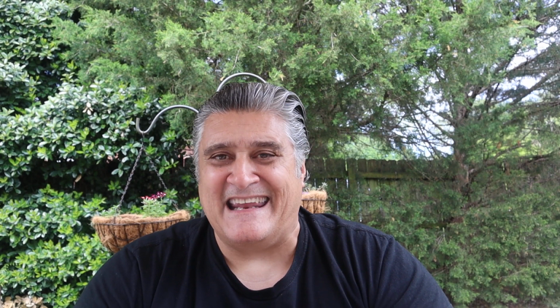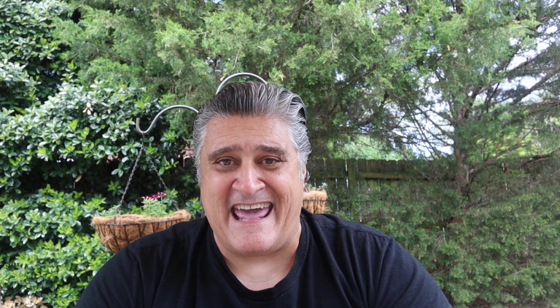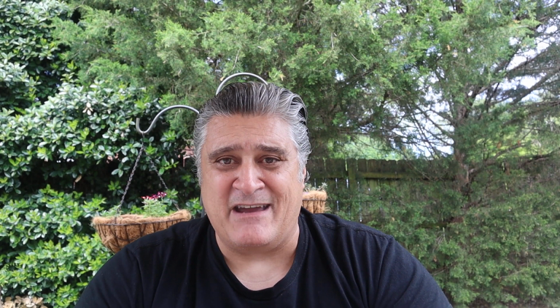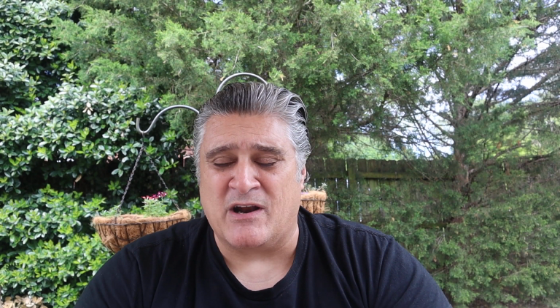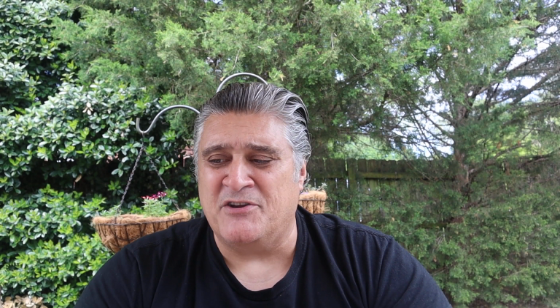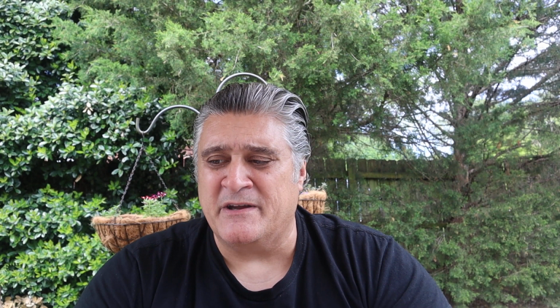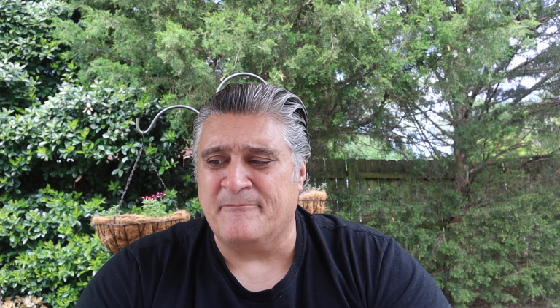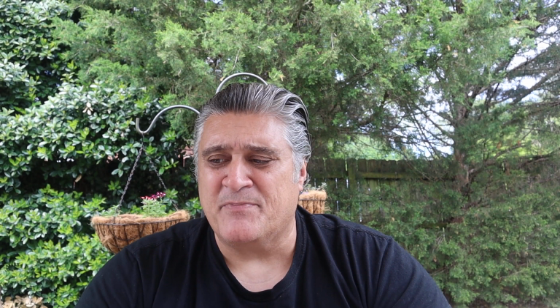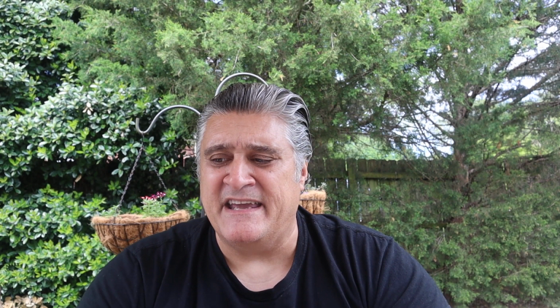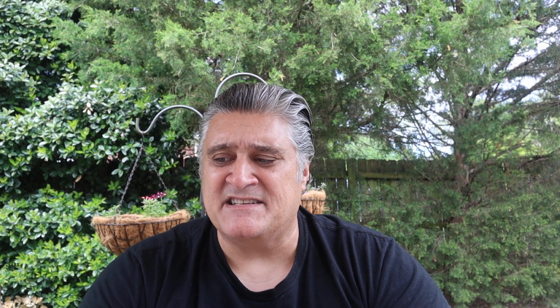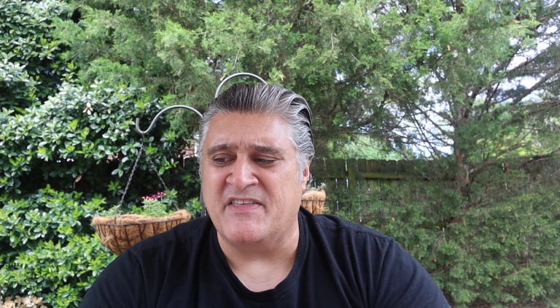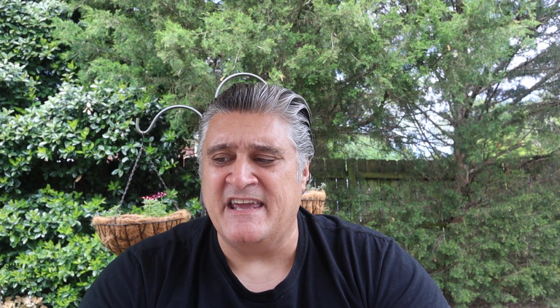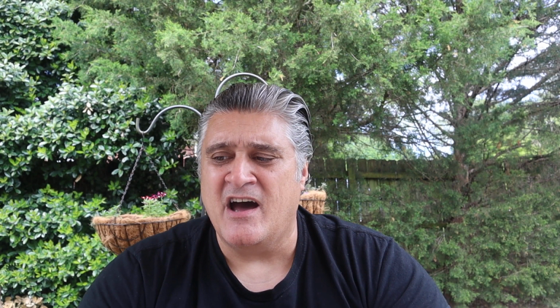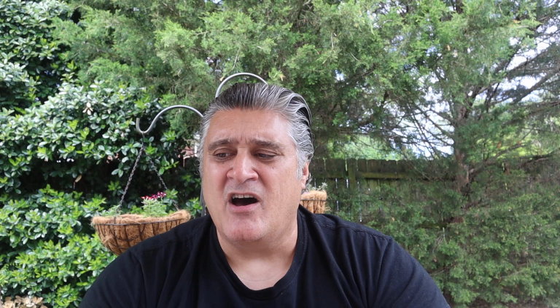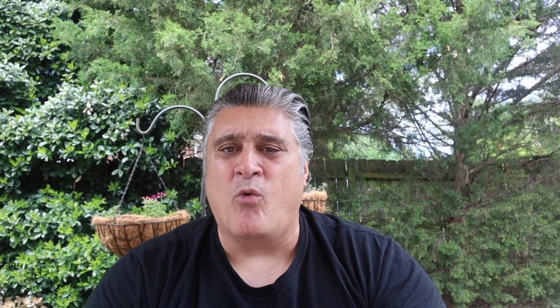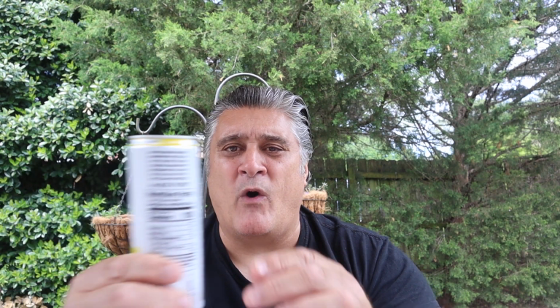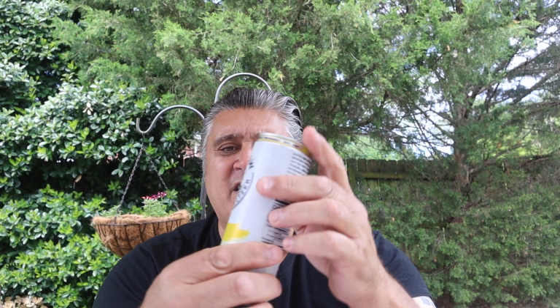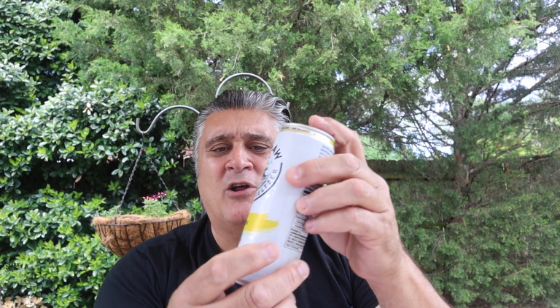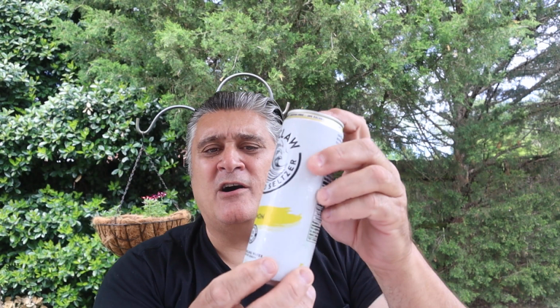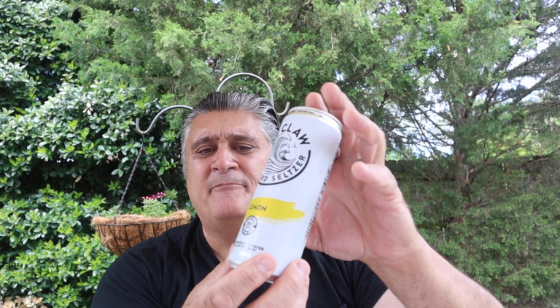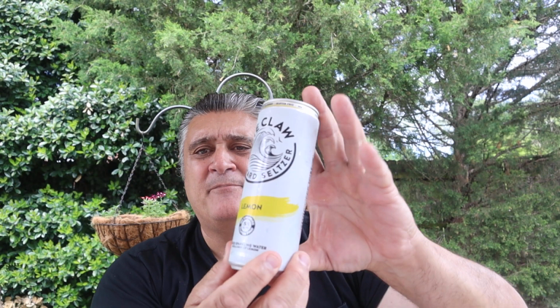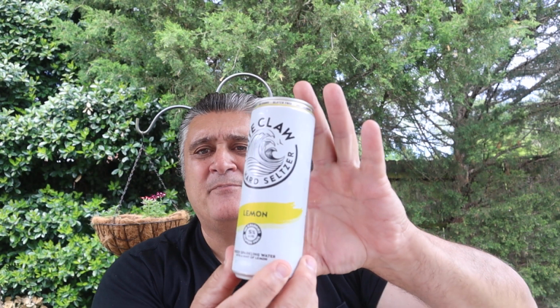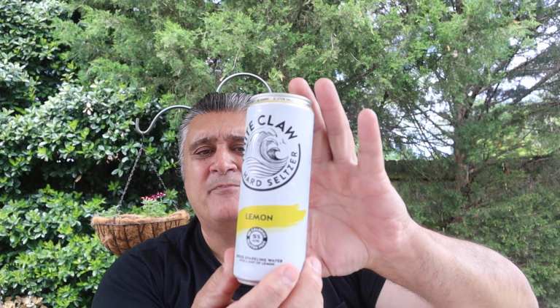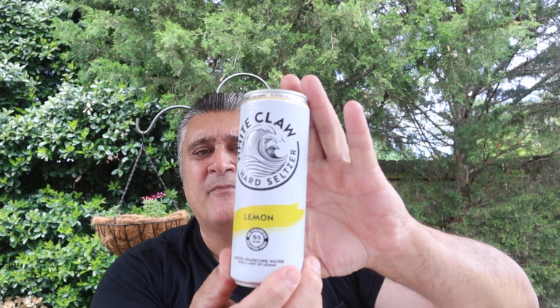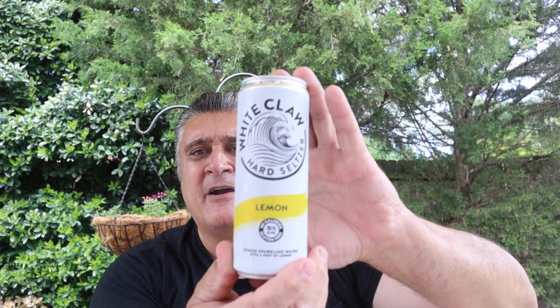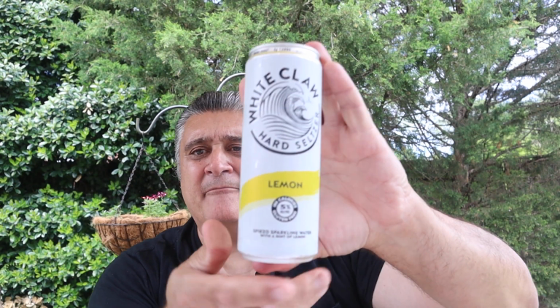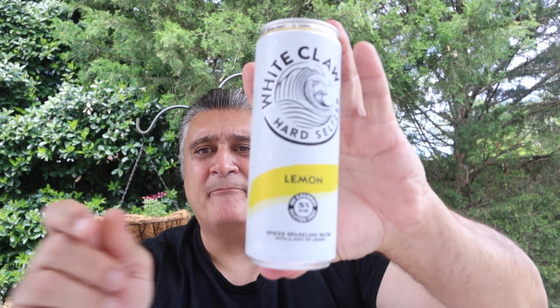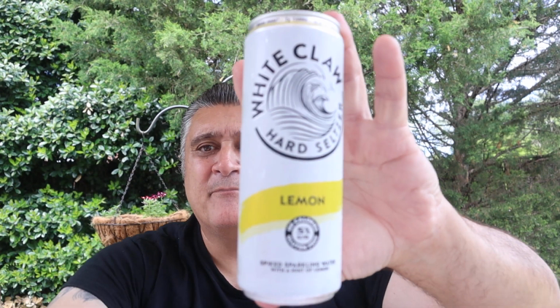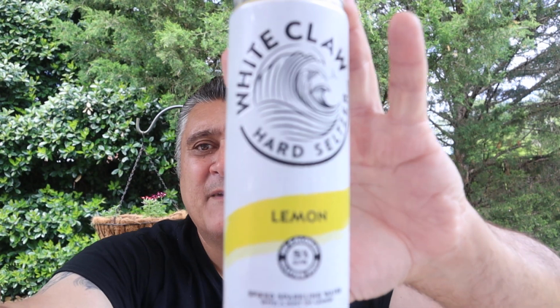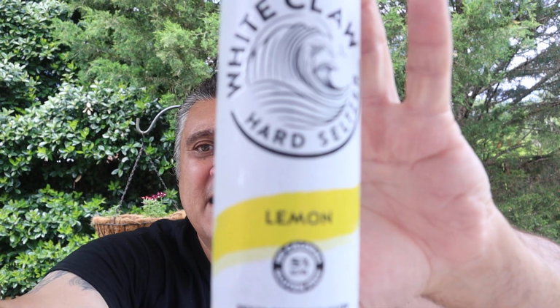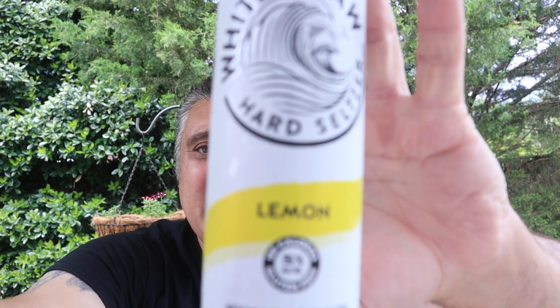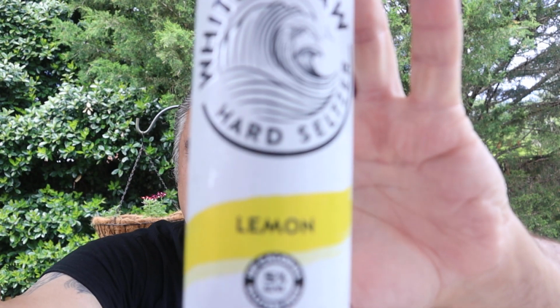Today what I'm doing is the White Claw Lemon.